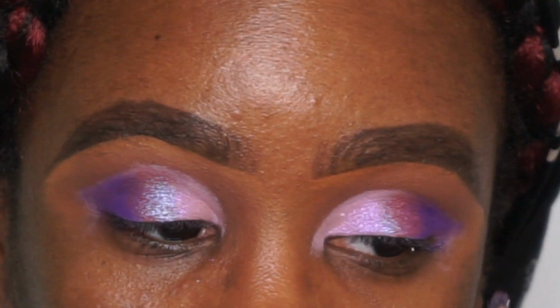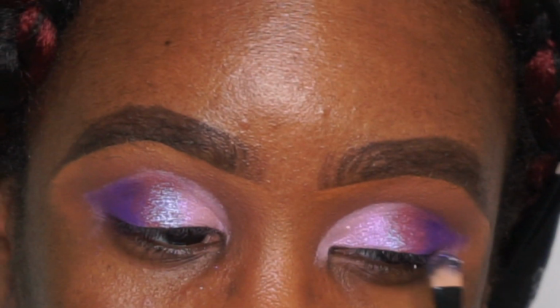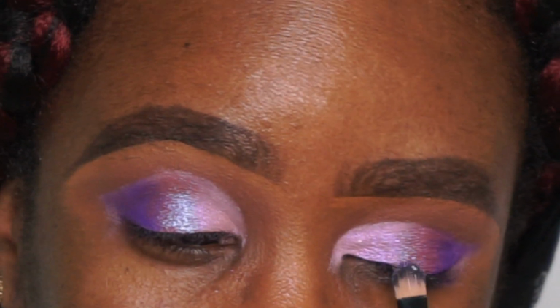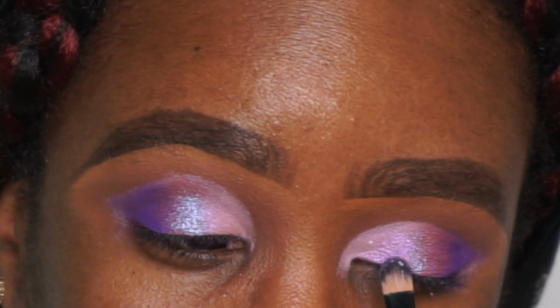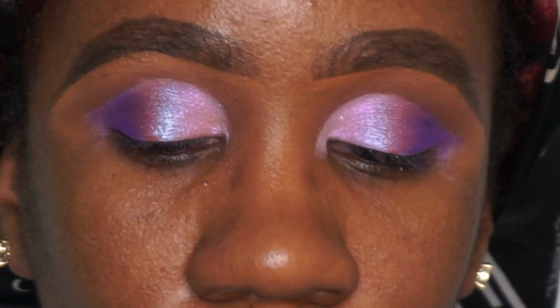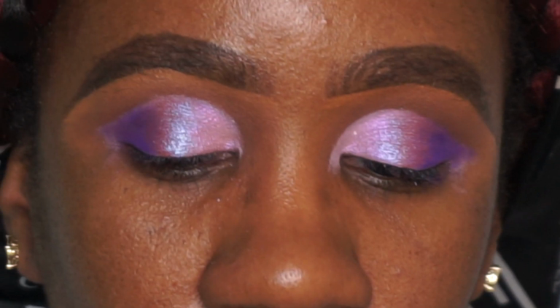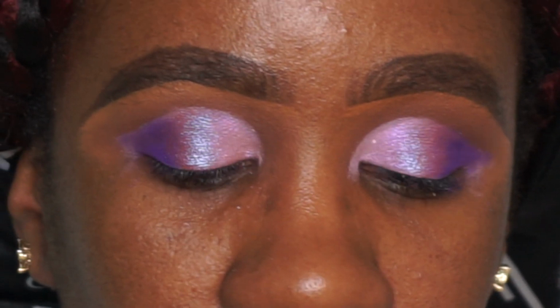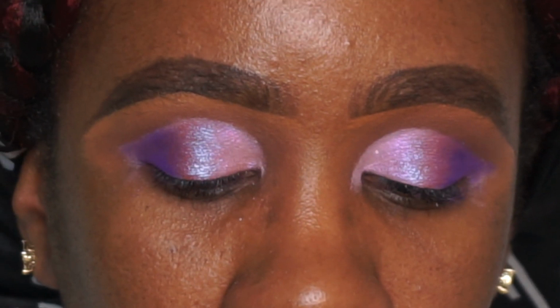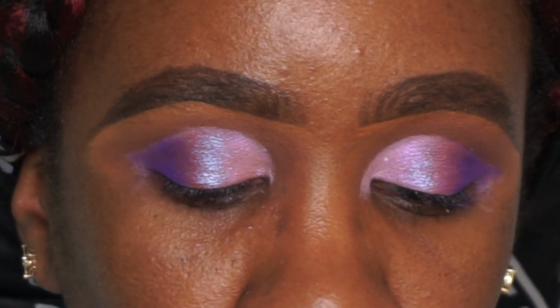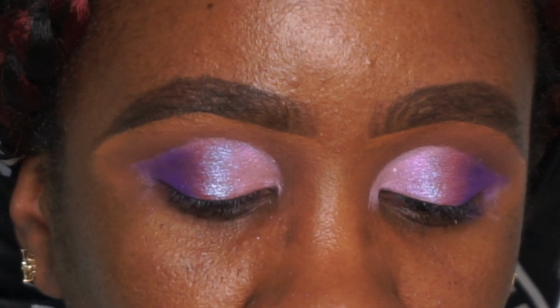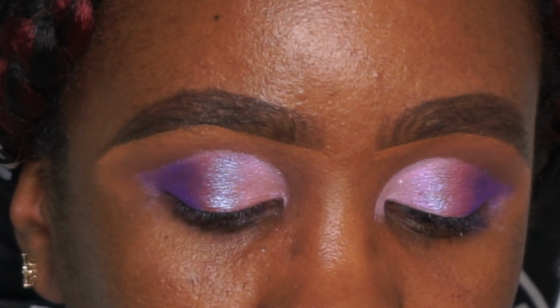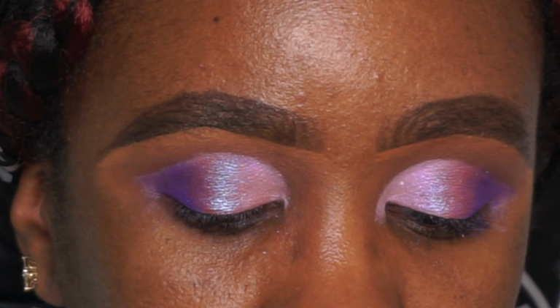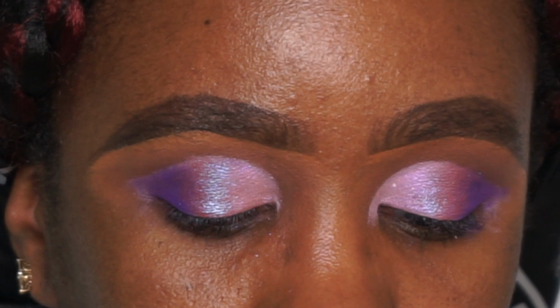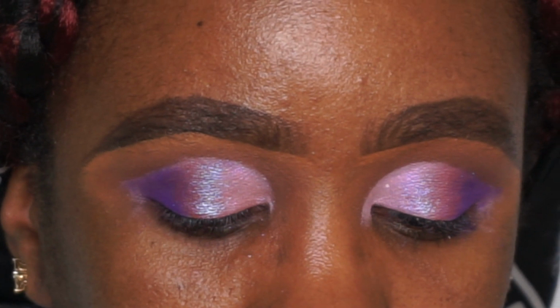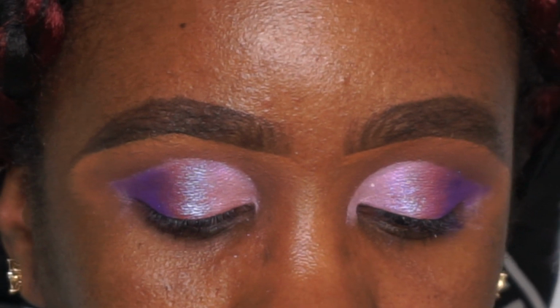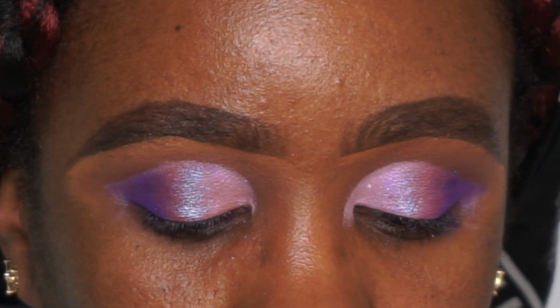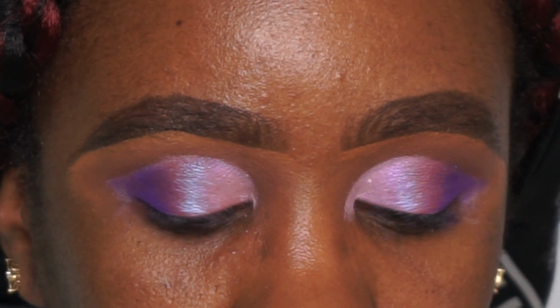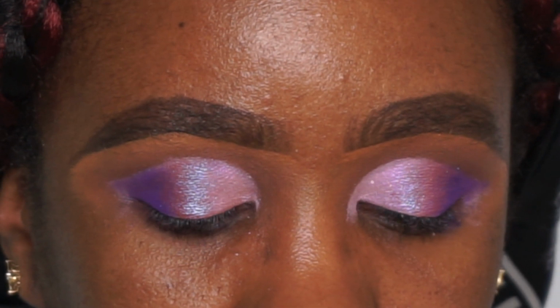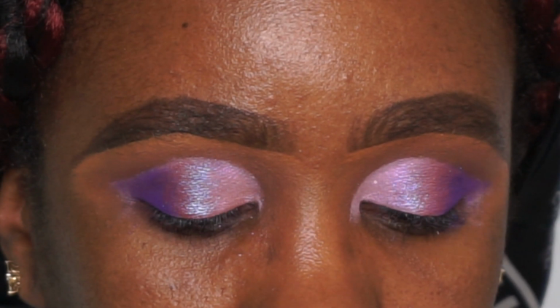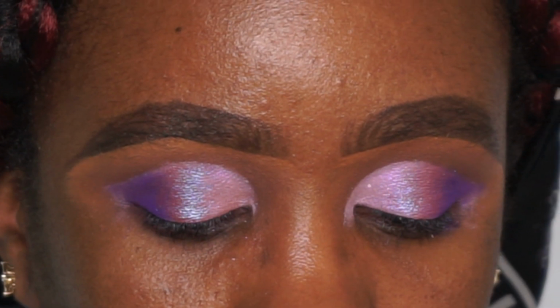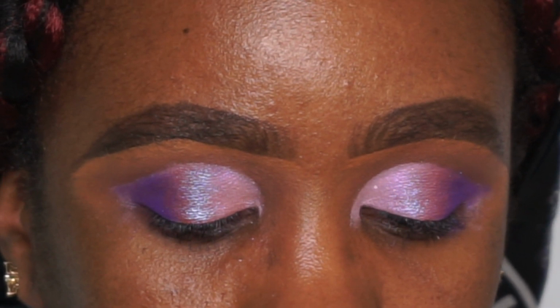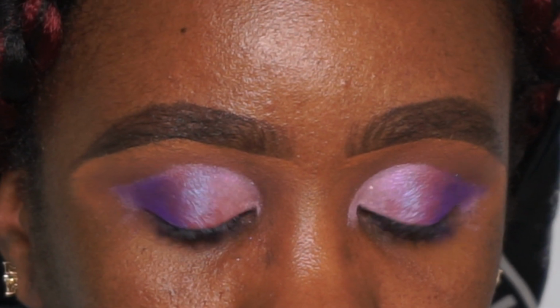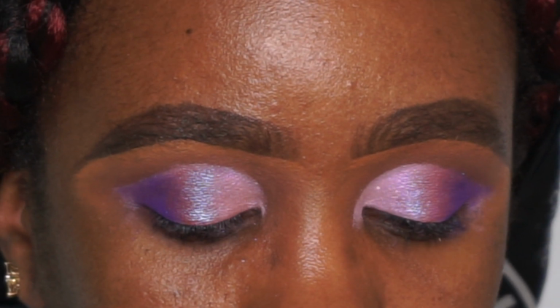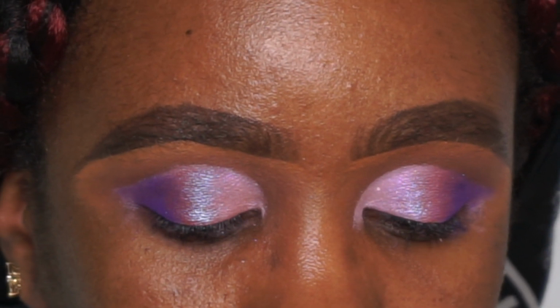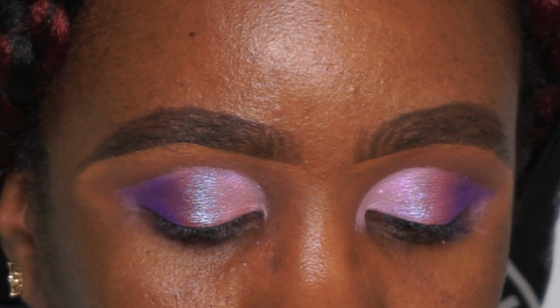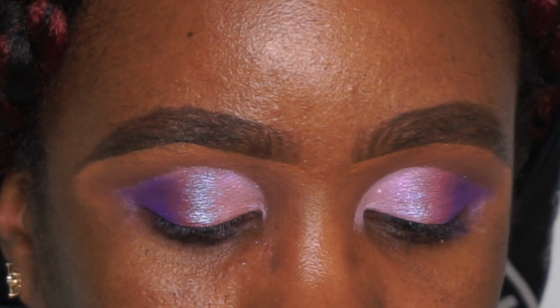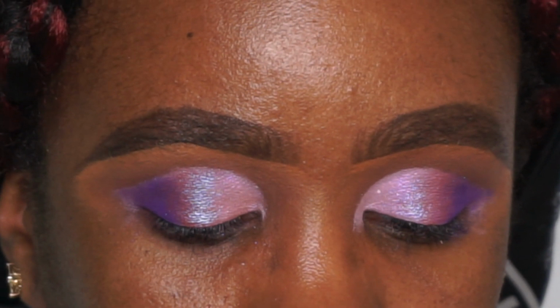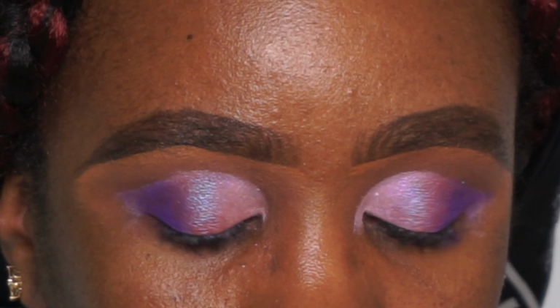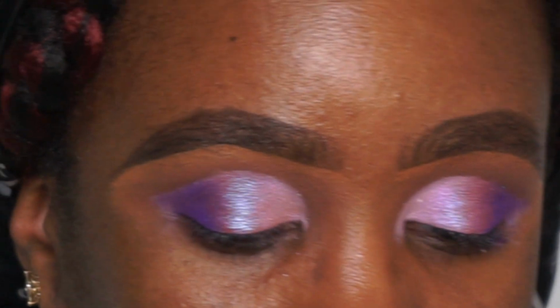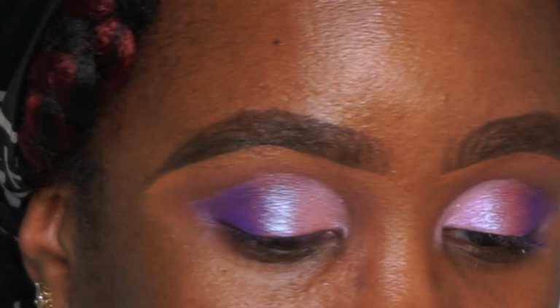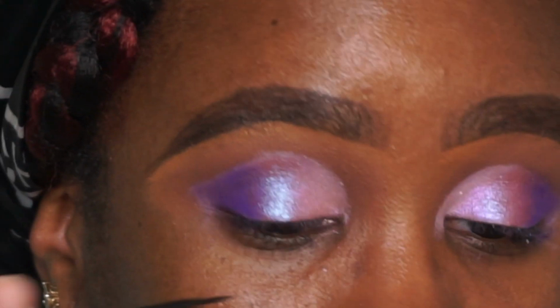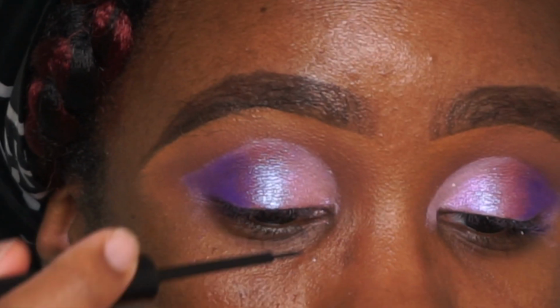I have my old faithful NYX liquid liner here and I'm going to work on my liner really quick.